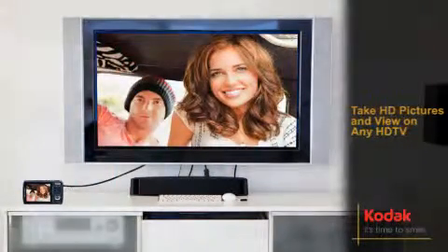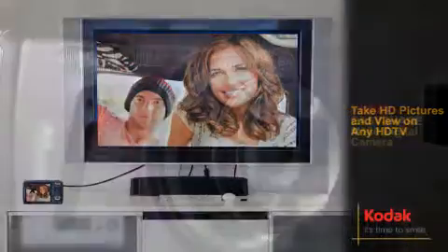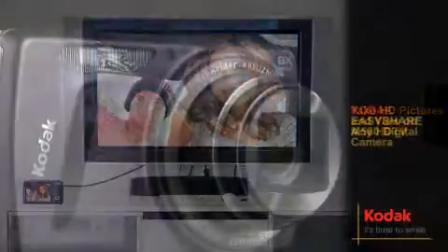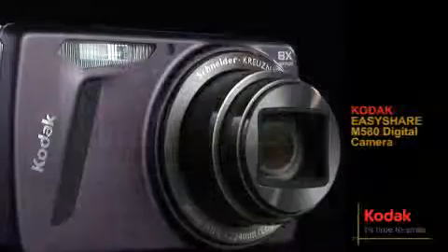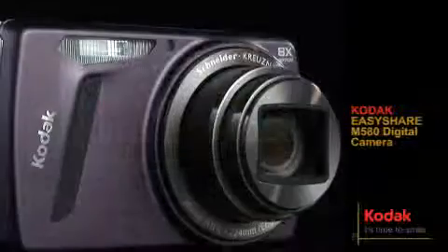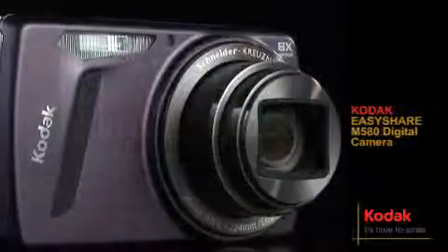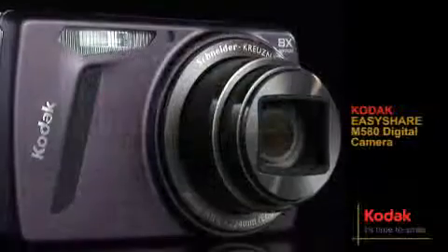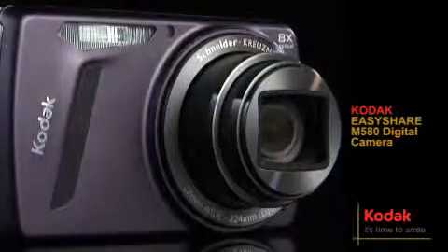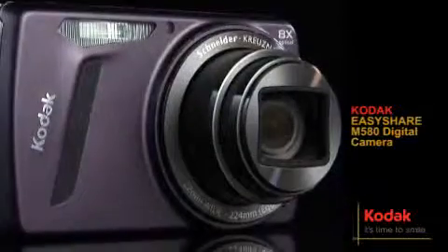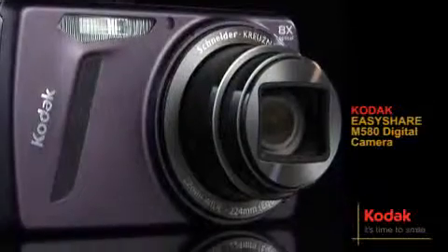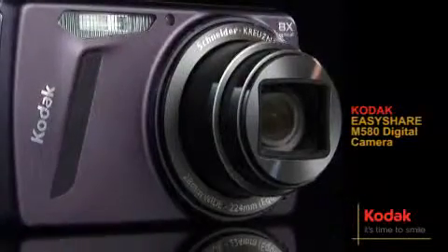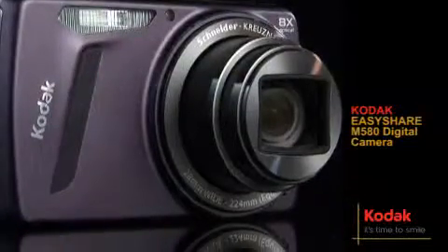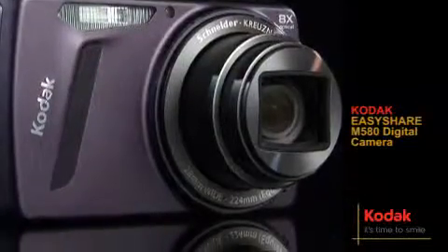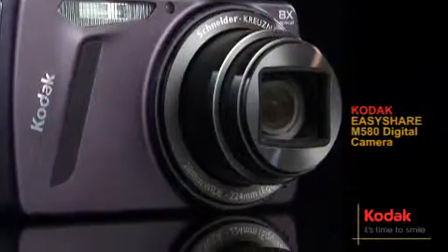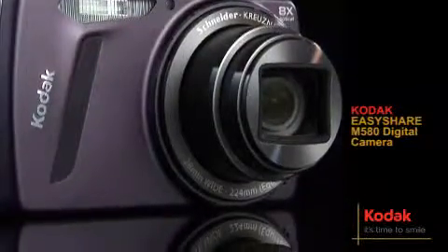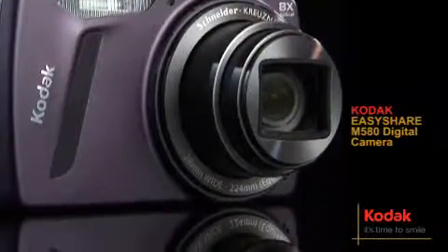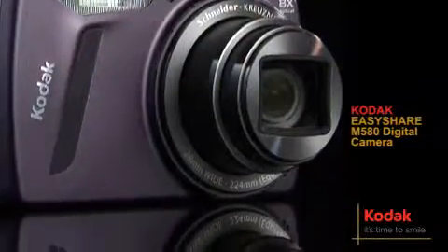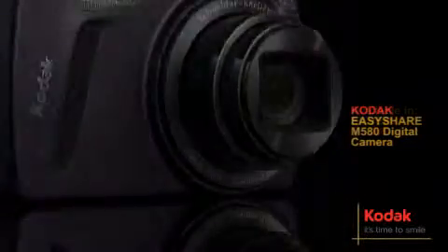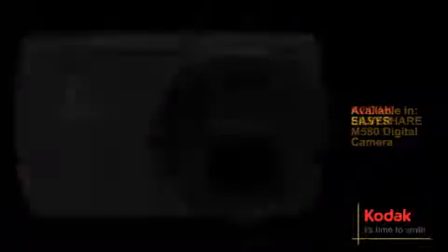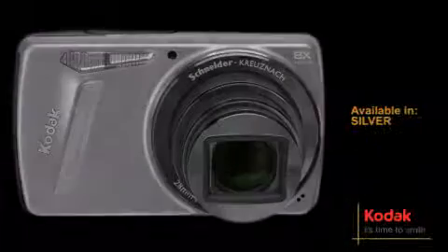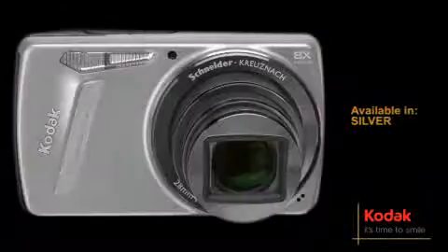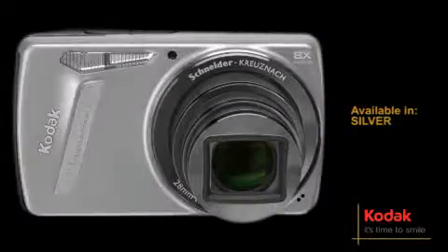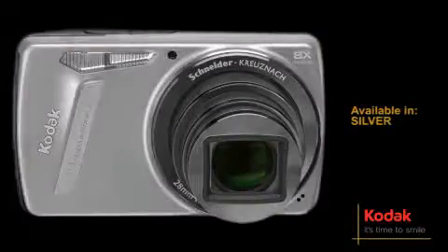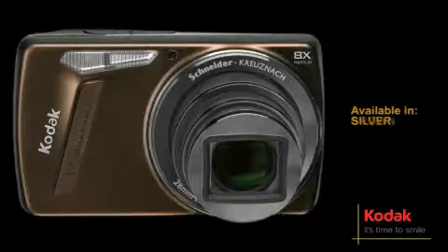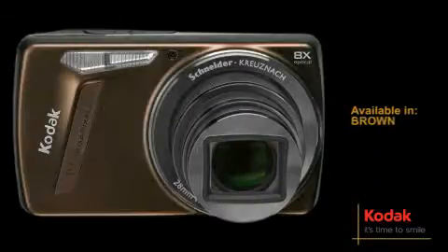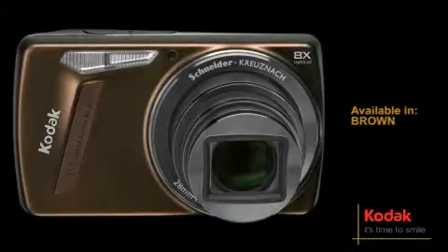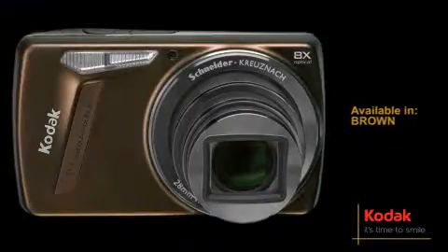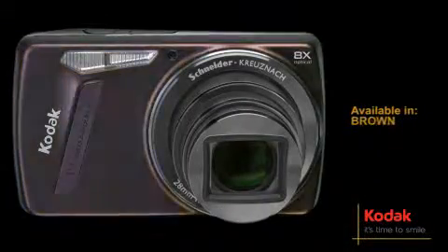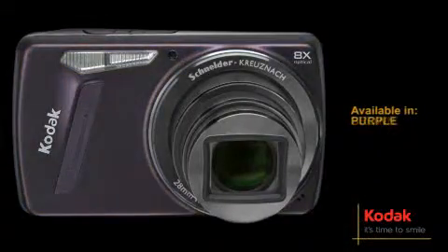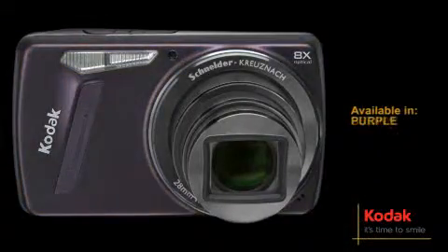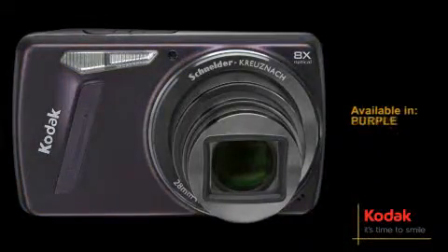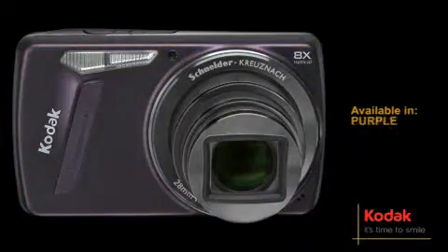The Kodak EasyShare M580. Available in silver, brown and purple.